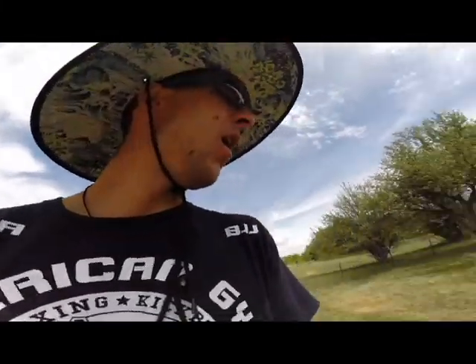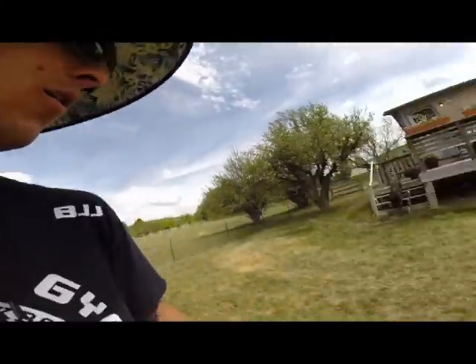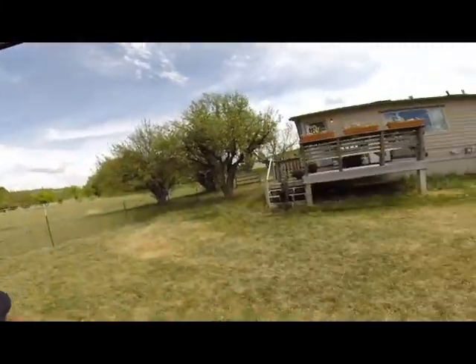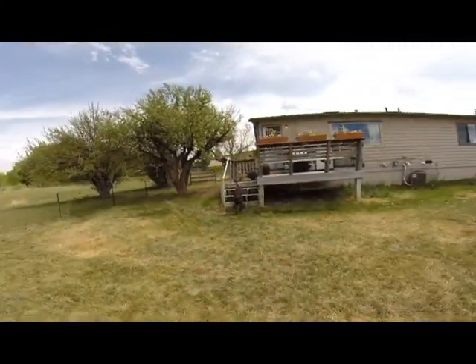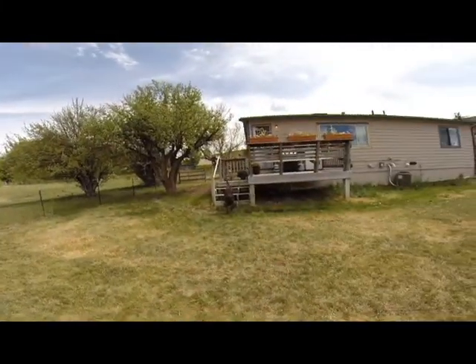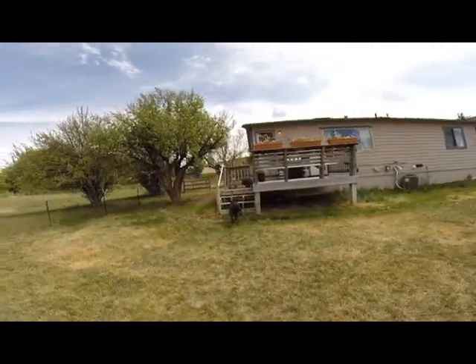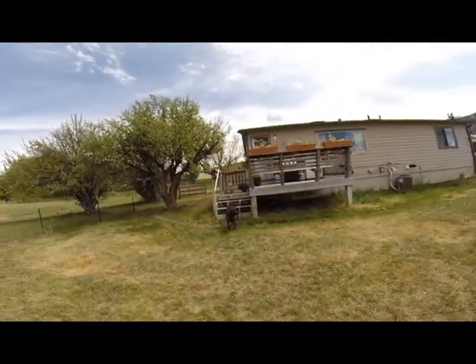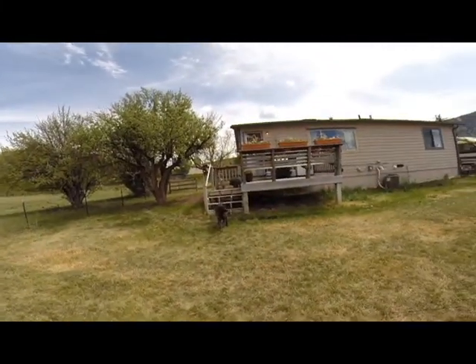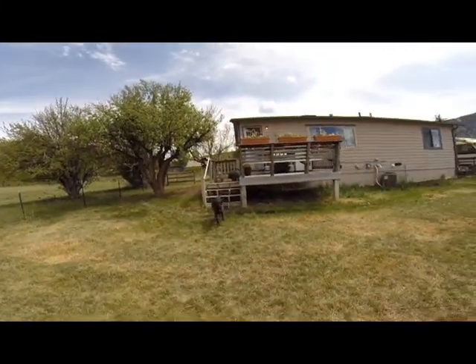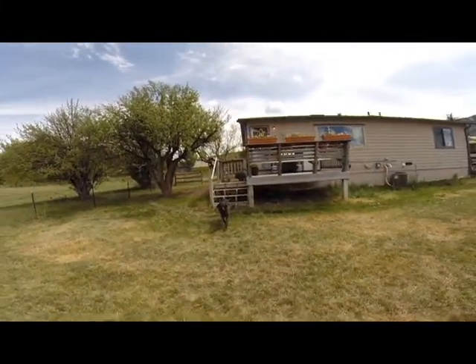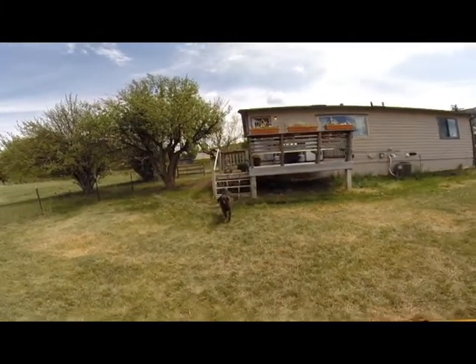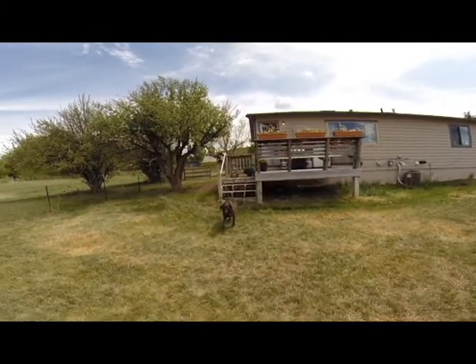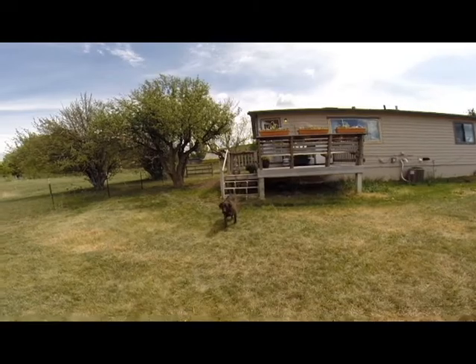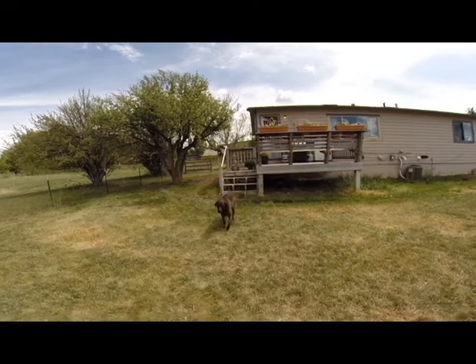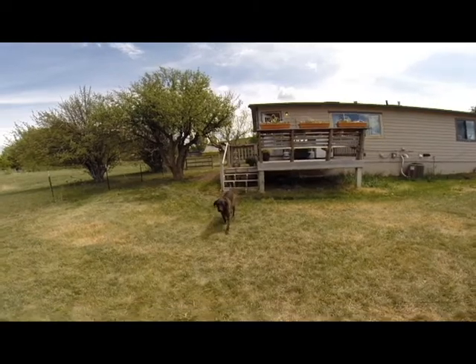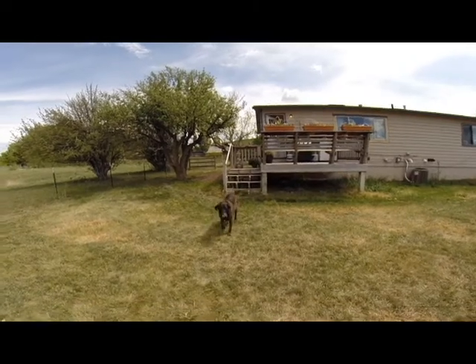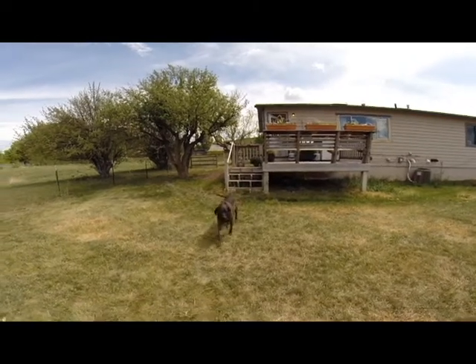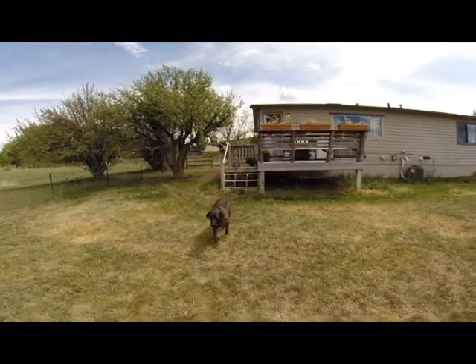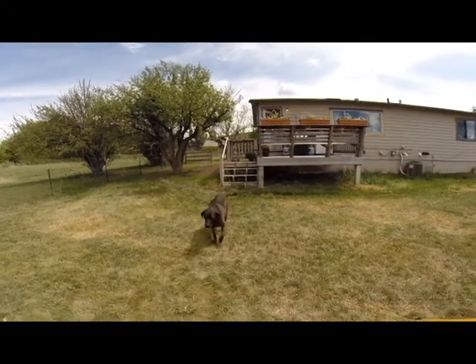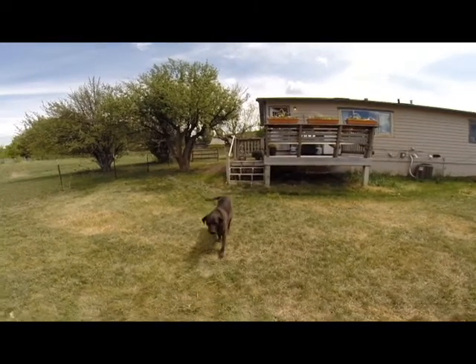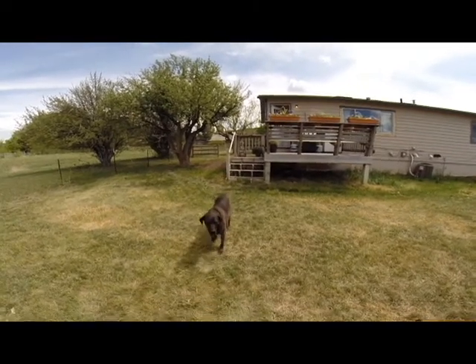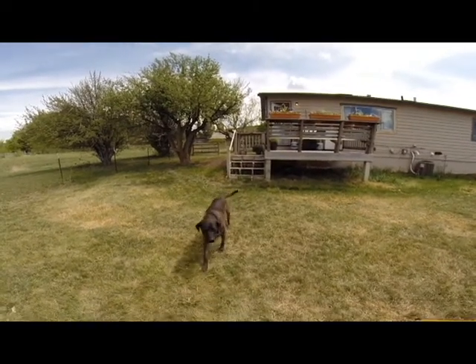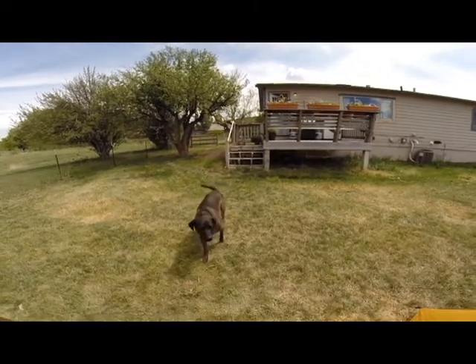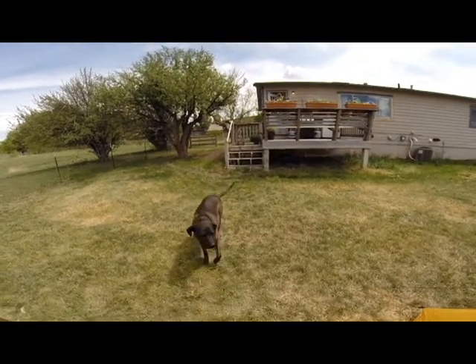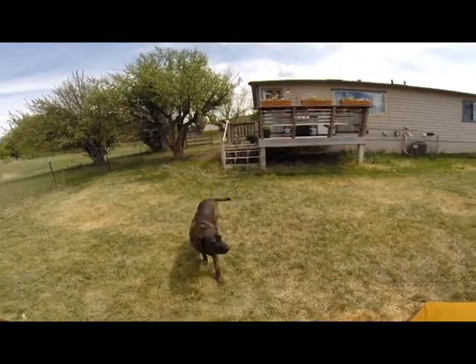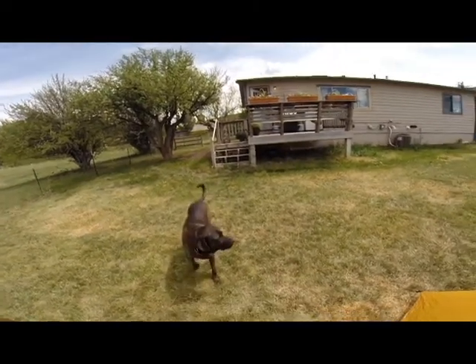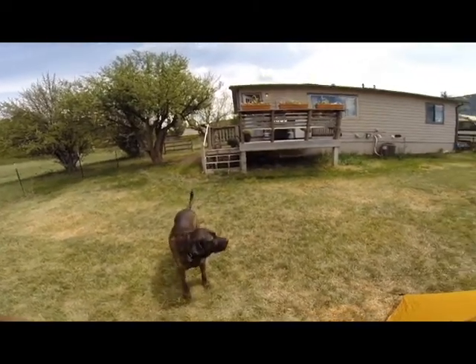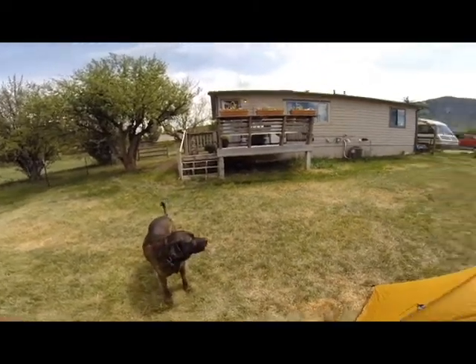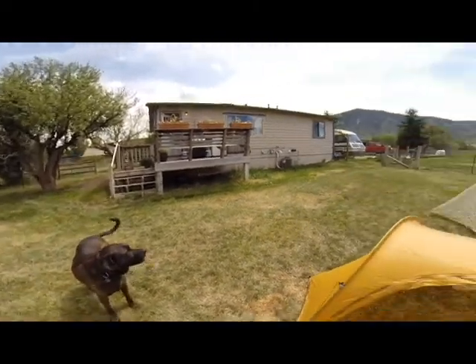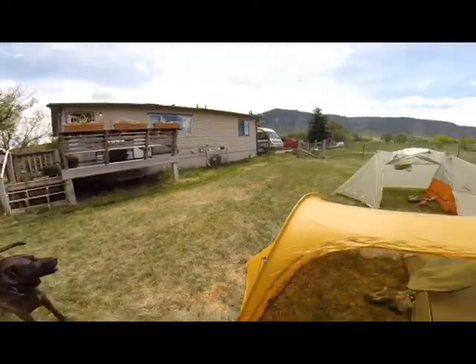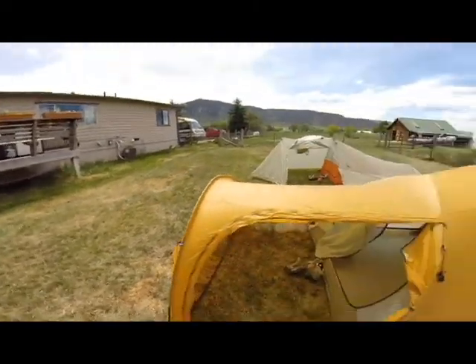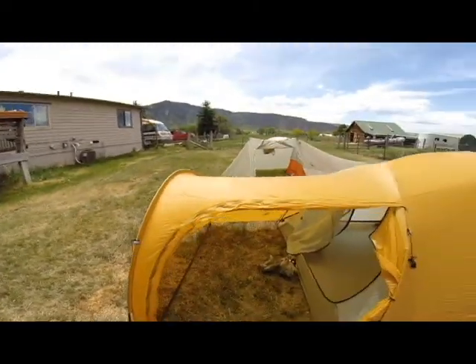Look who it is — Mr. Cub. How you doing this afternoon, my man? All right.